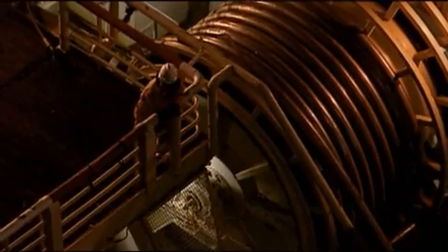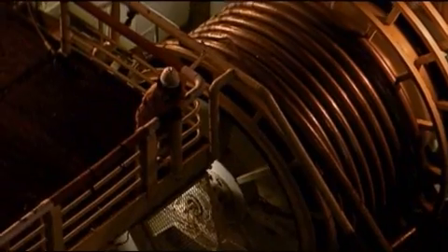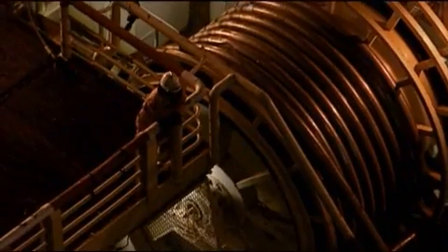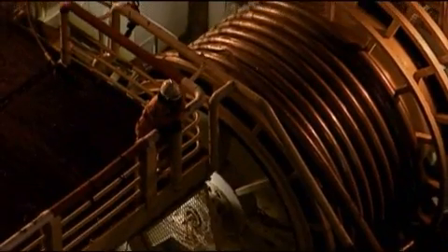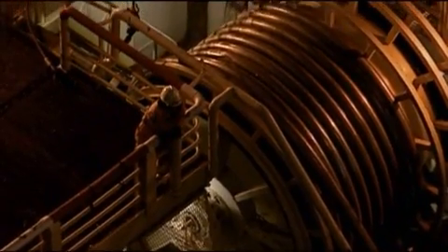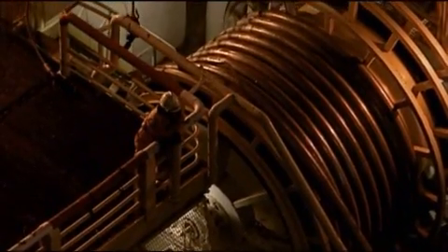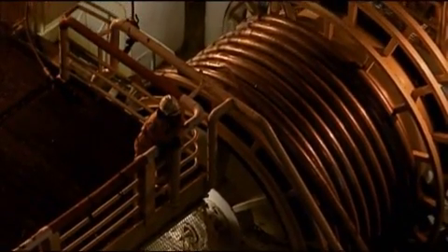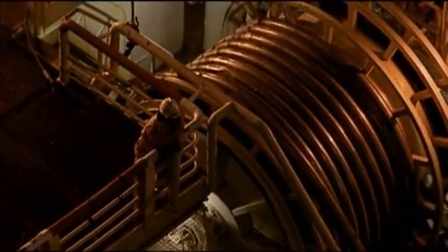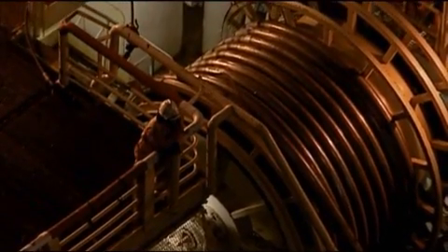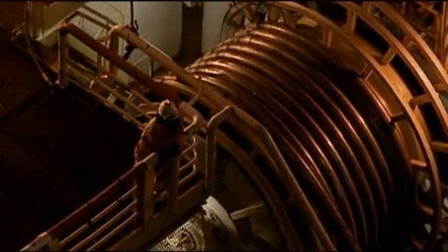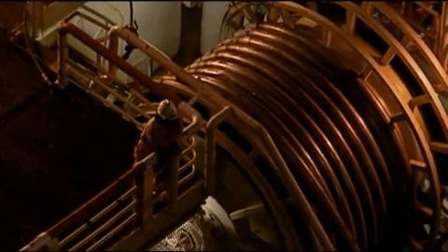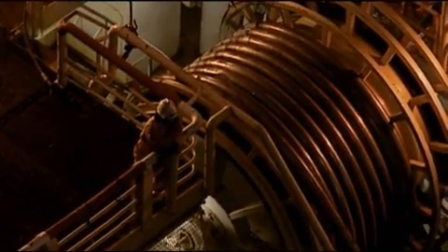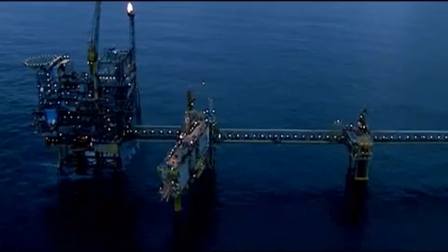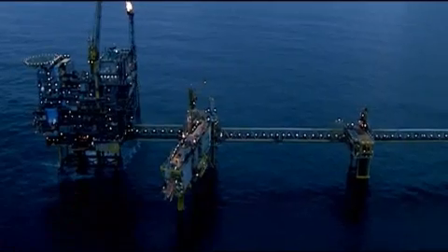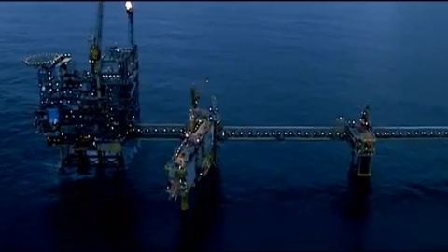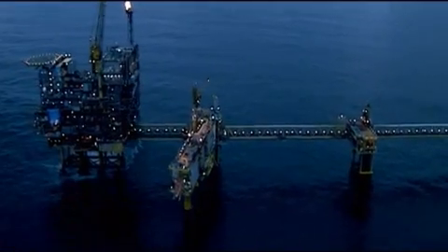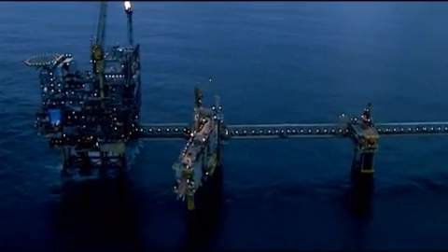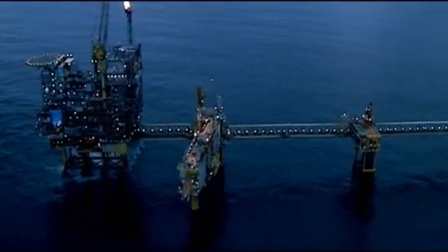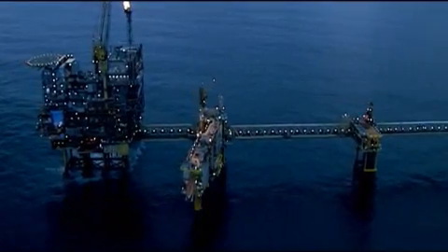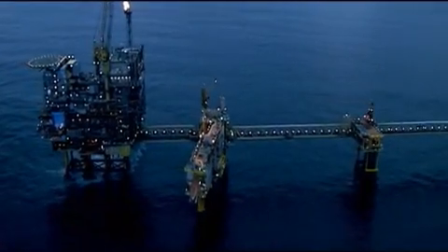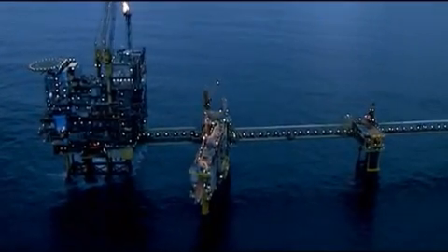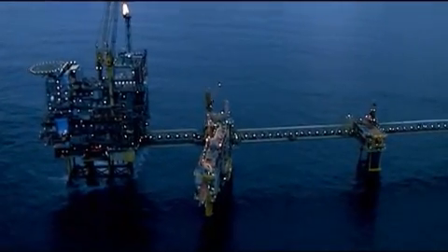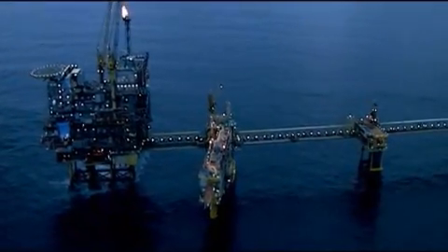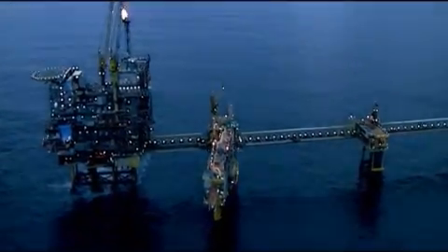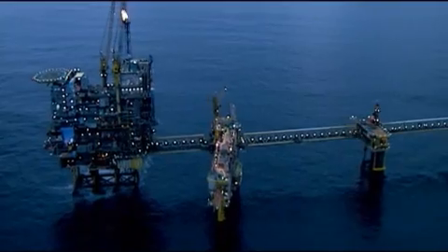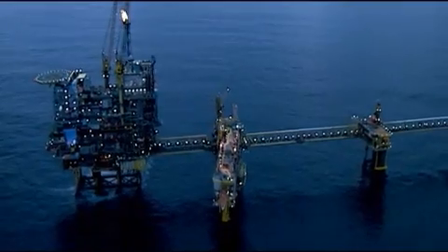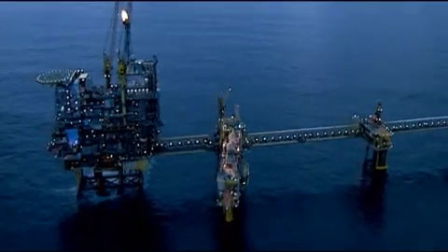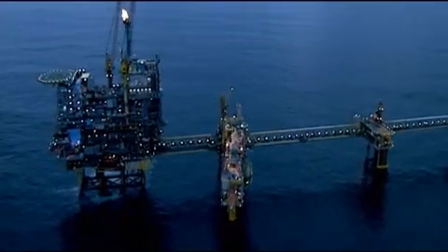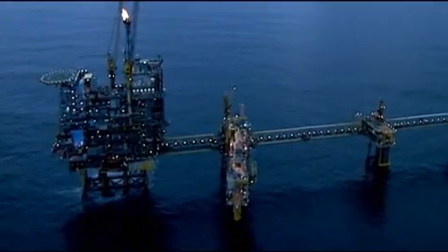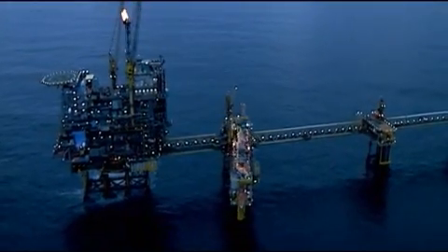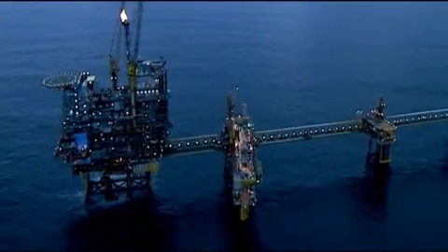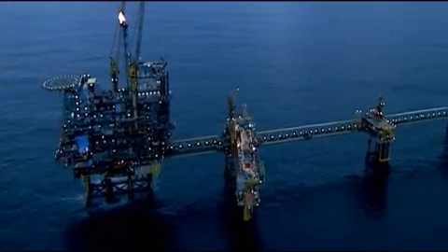So a new completion and stimulation method for ultra-length wells was required in the Dan and Hafton fields in the North Sea.